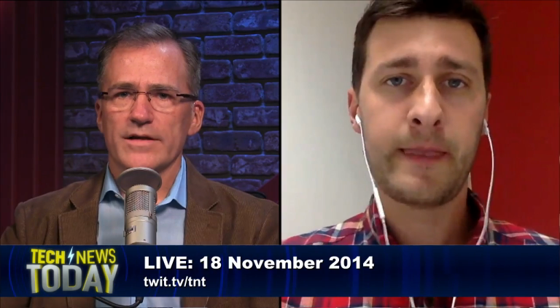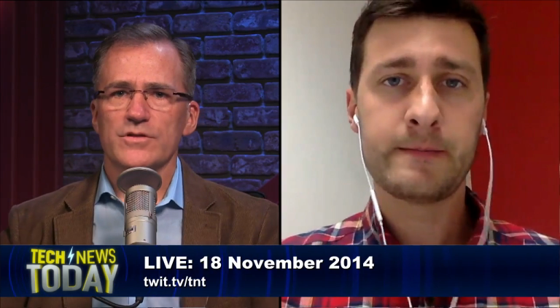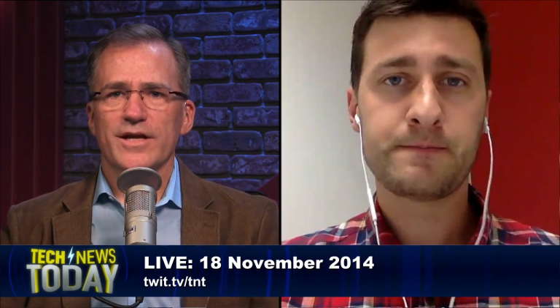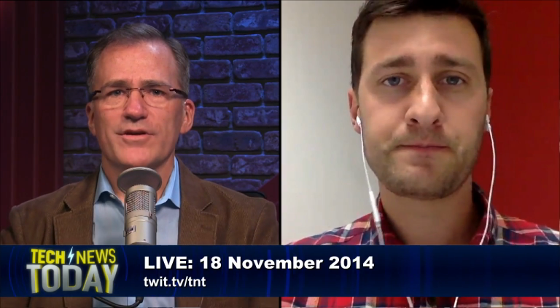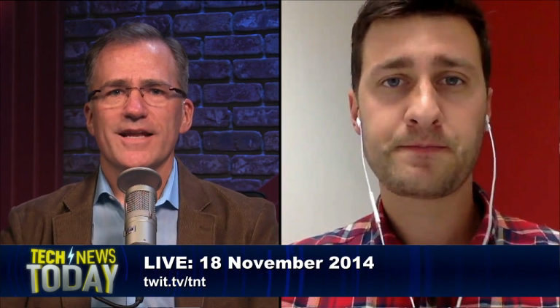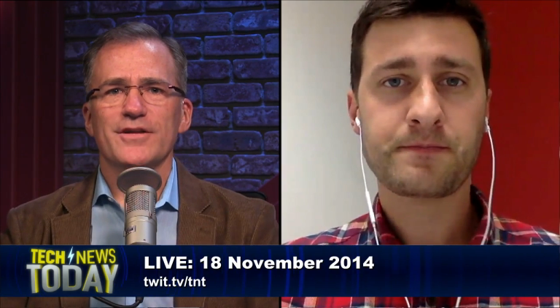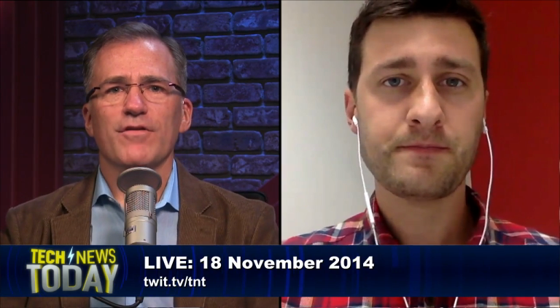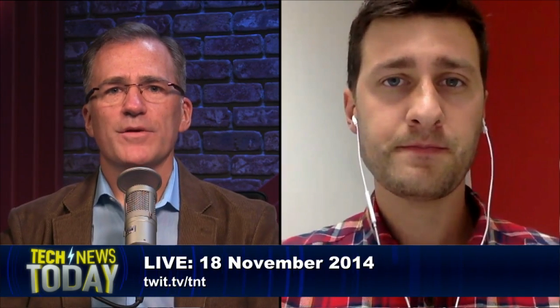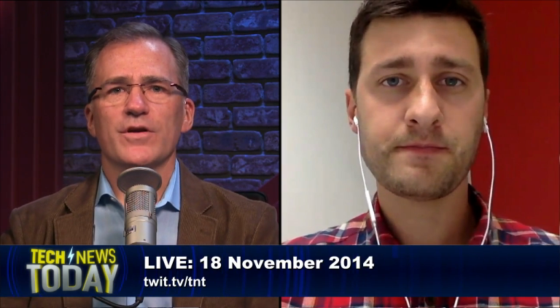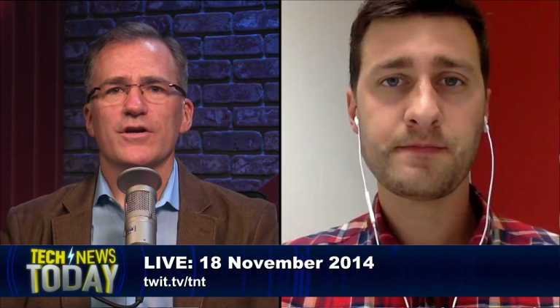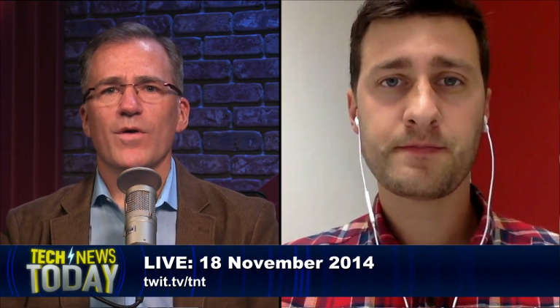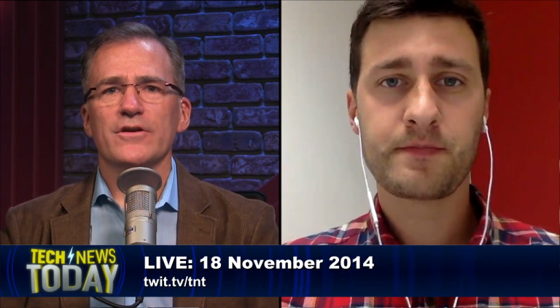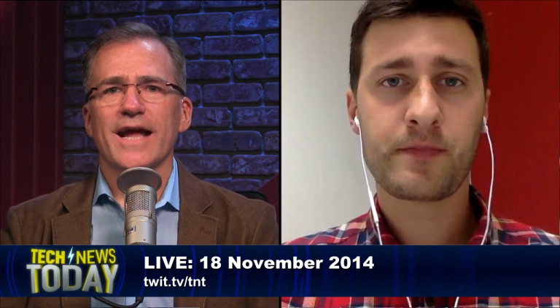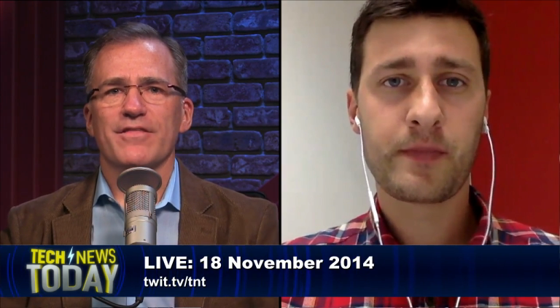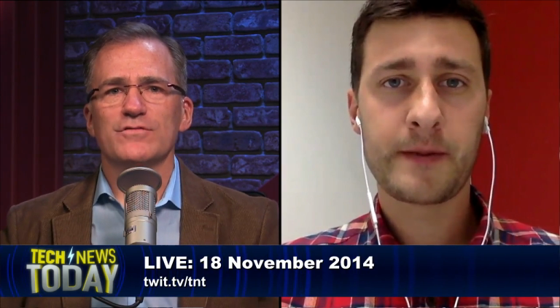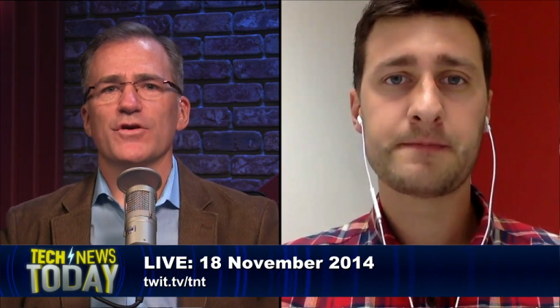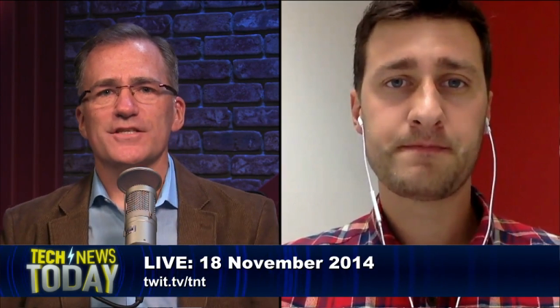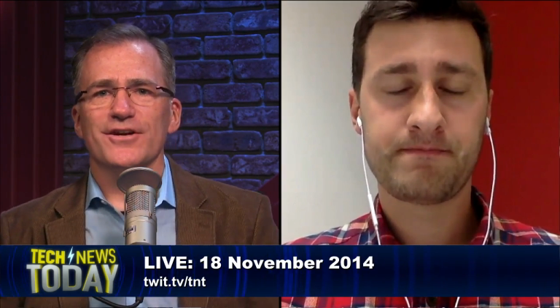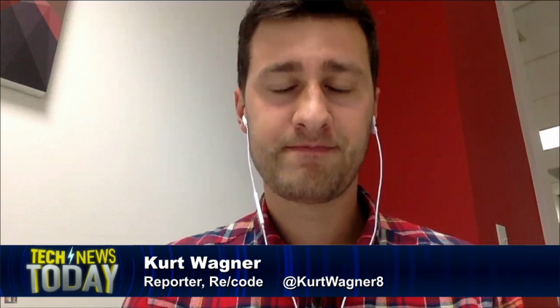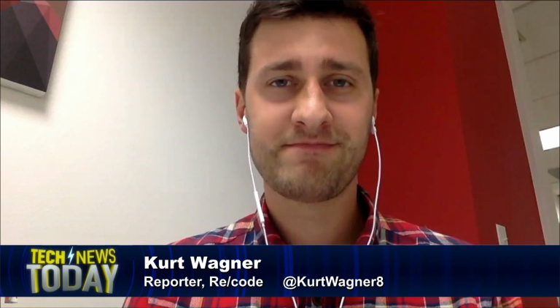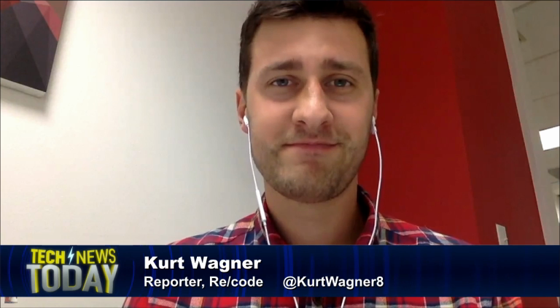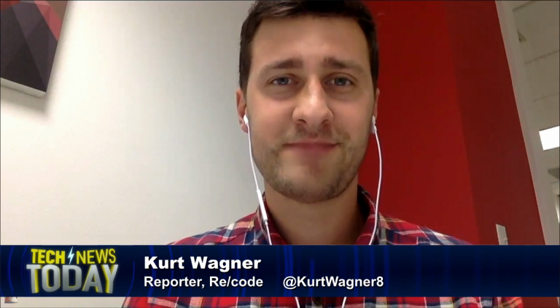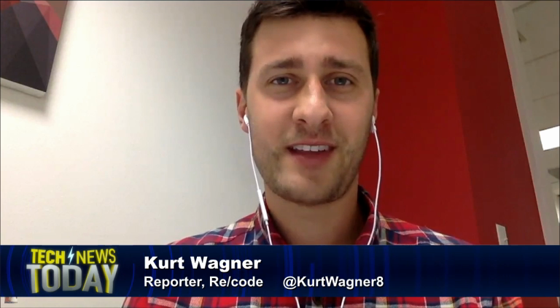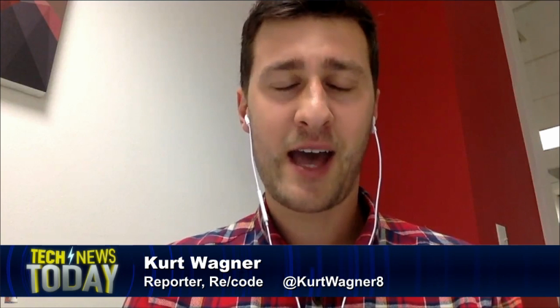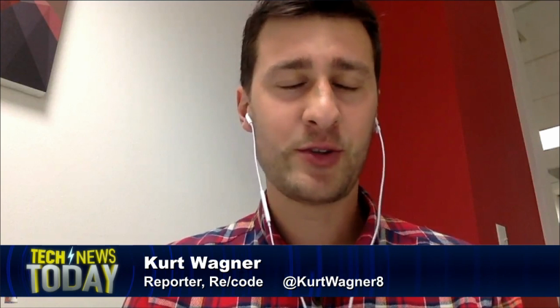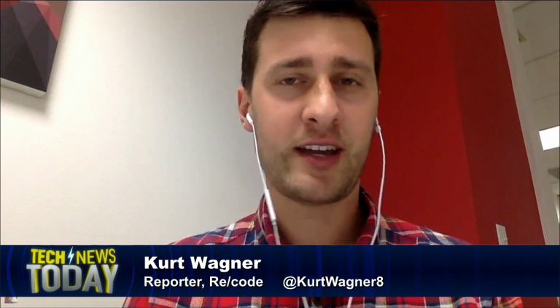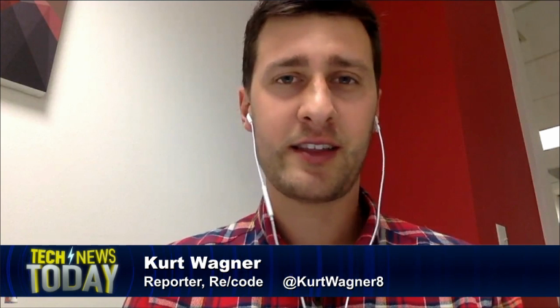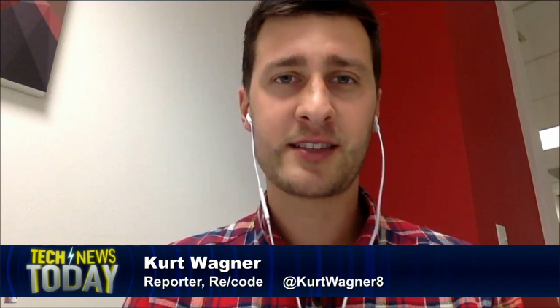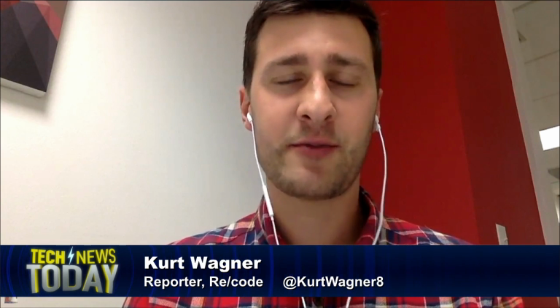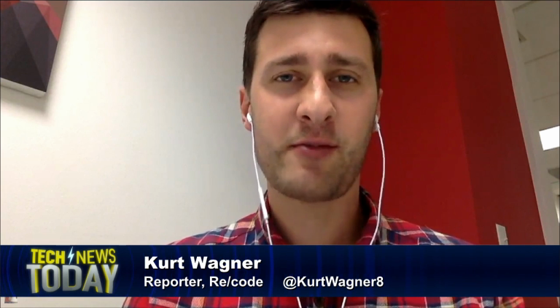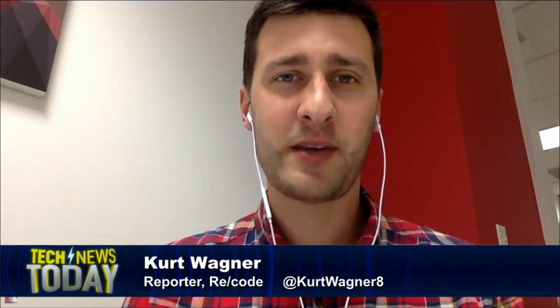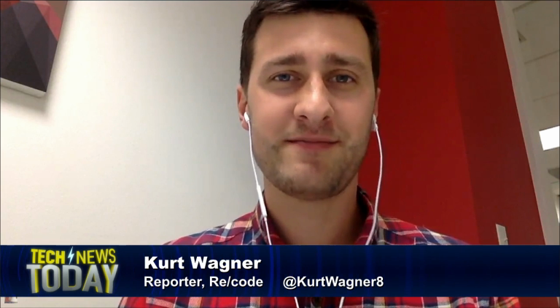Kurt Wagner is at Recode.net. You can follow him on Twitter at KurtWagner8. Thanks for joining us, Kurt. Absolutely — thanks again for having me.